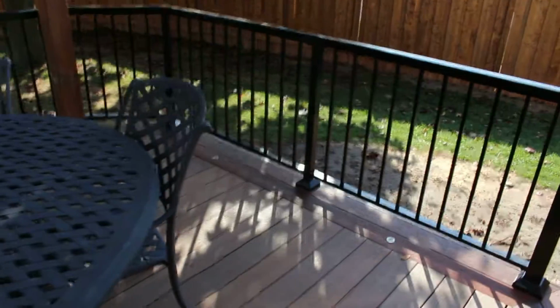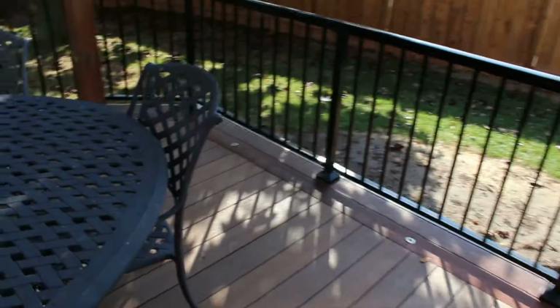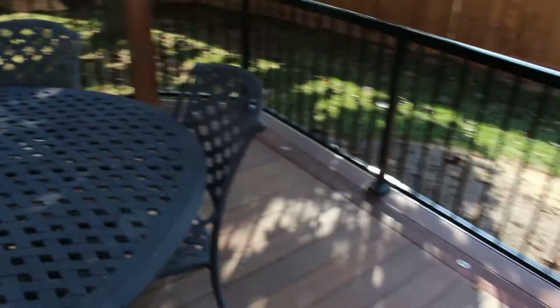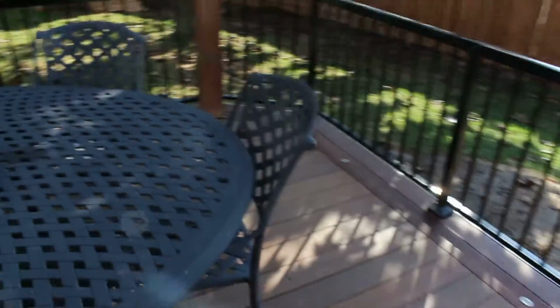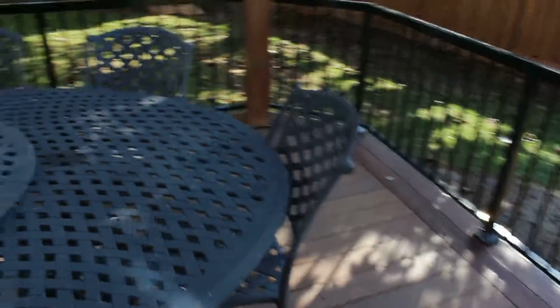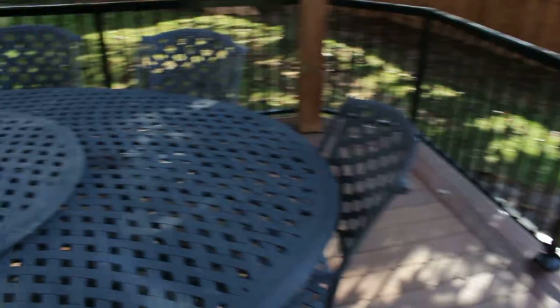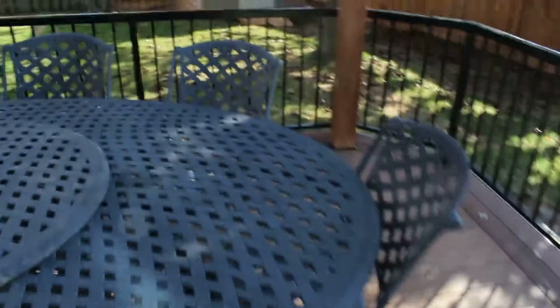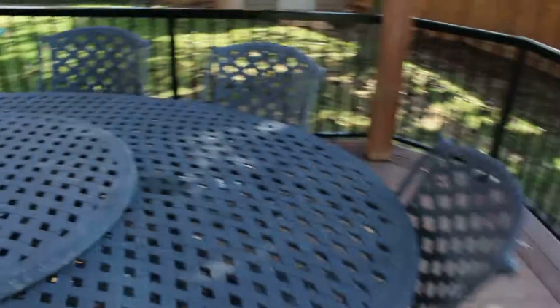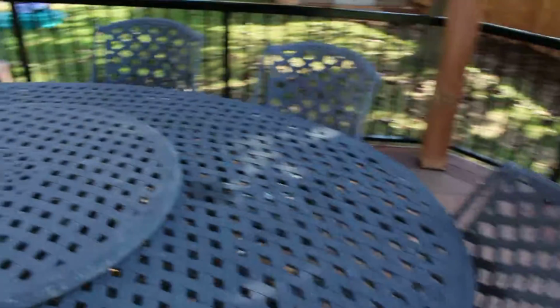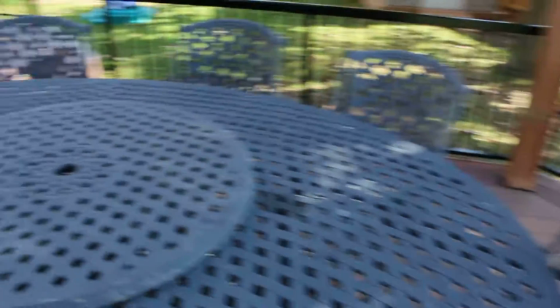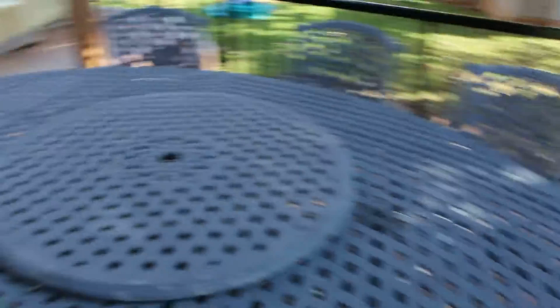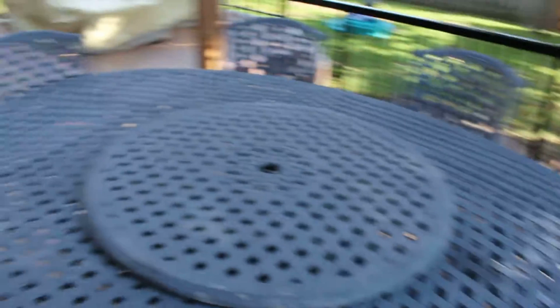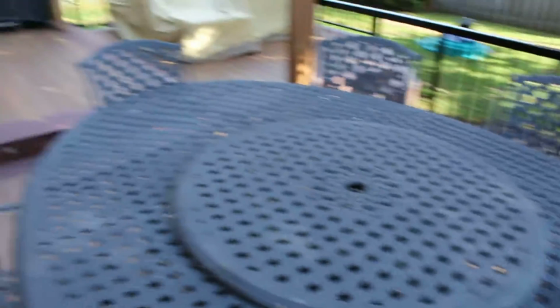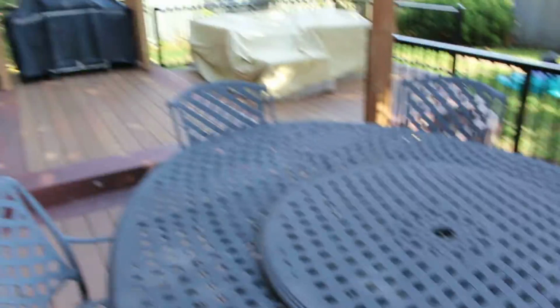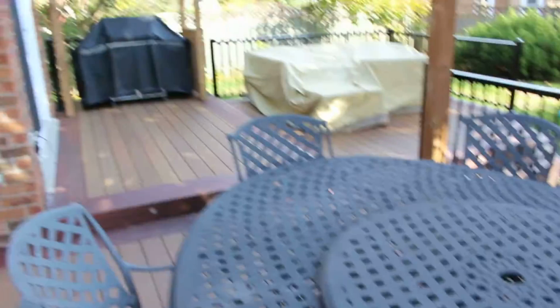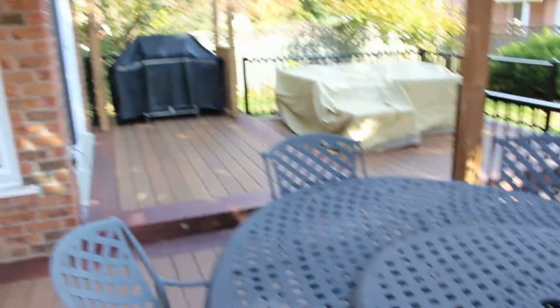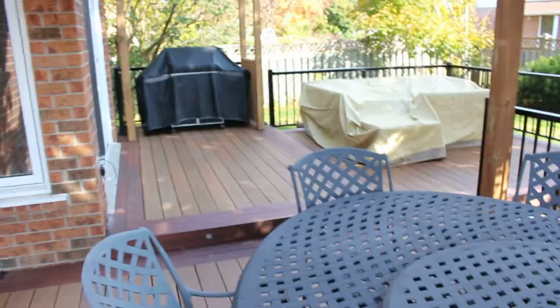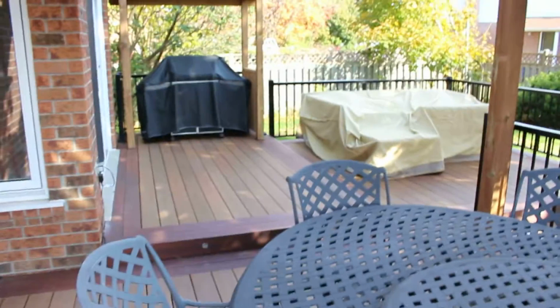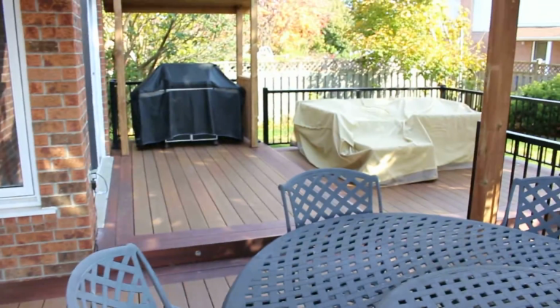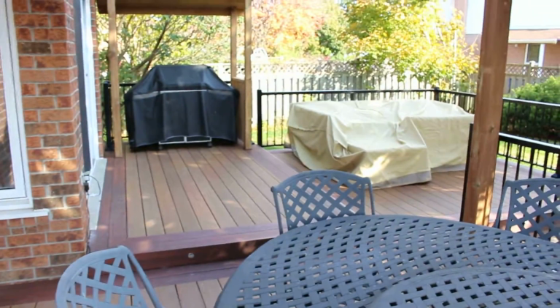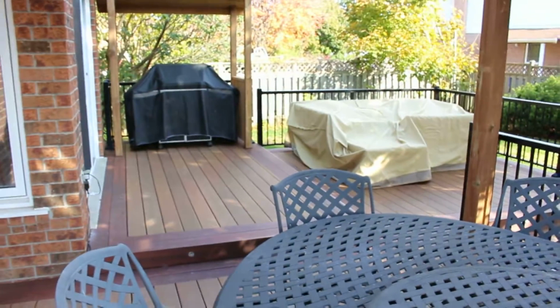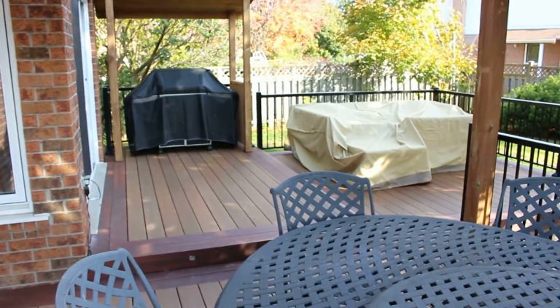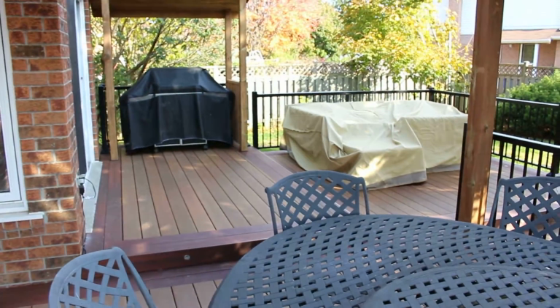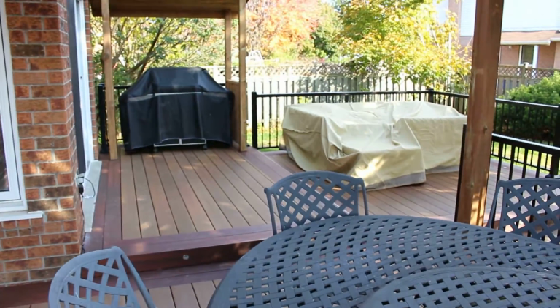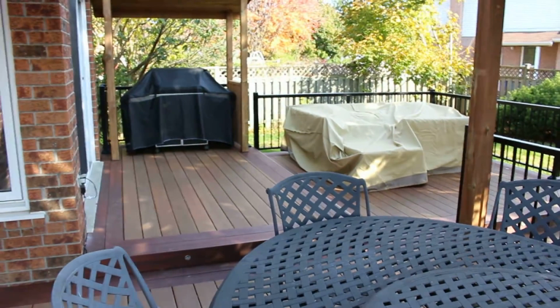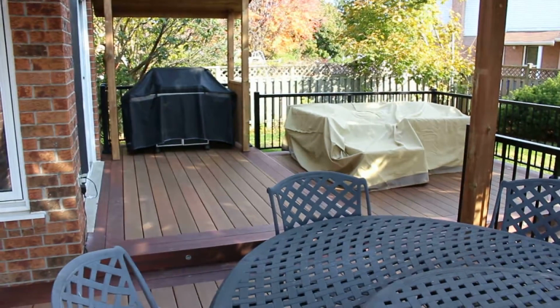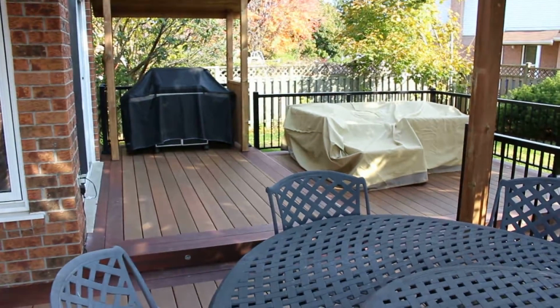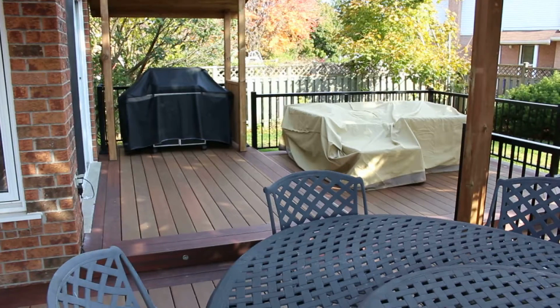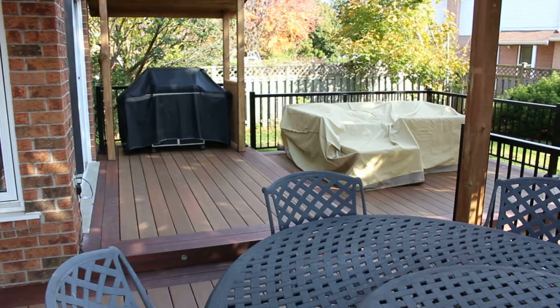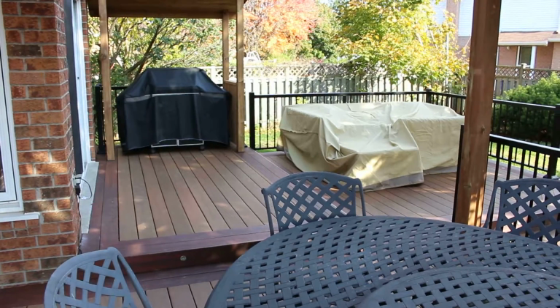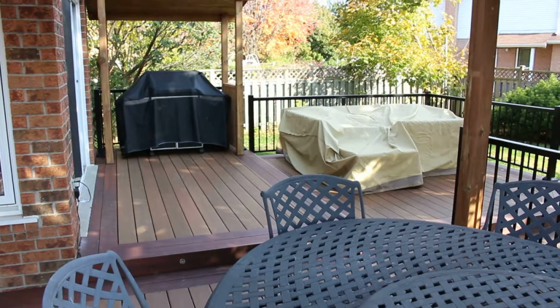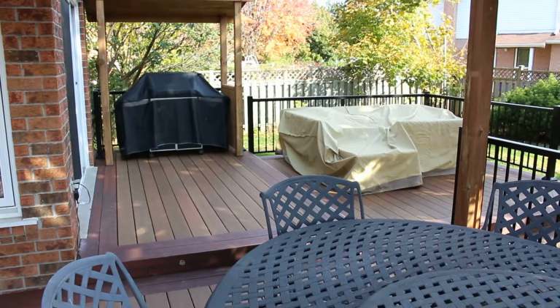Like what you see? Visit thedeckguys.ca for your estimate.